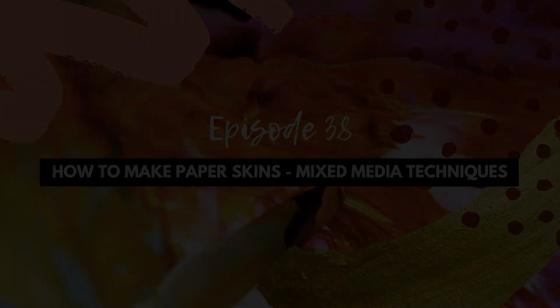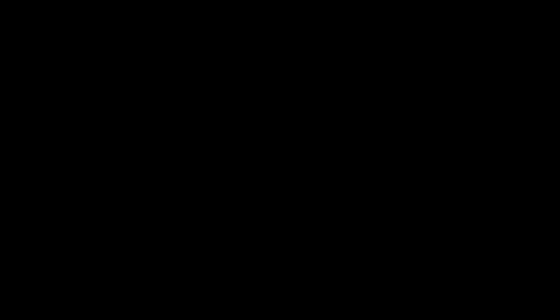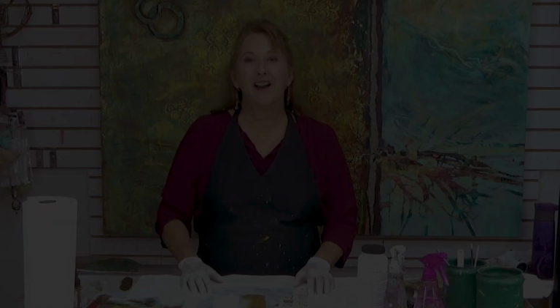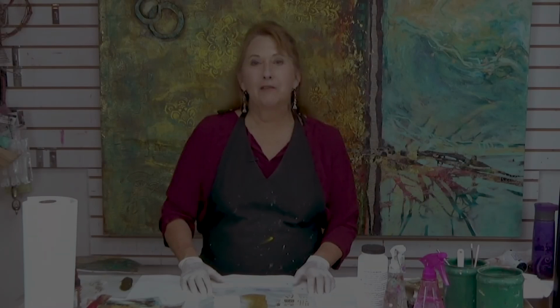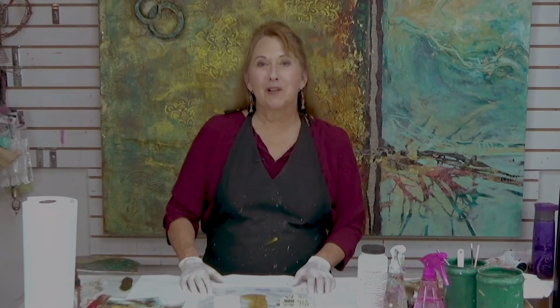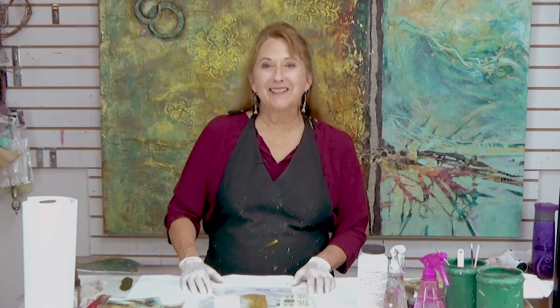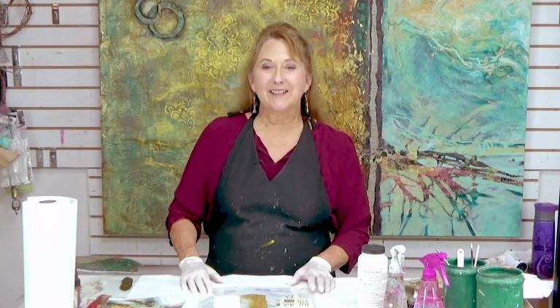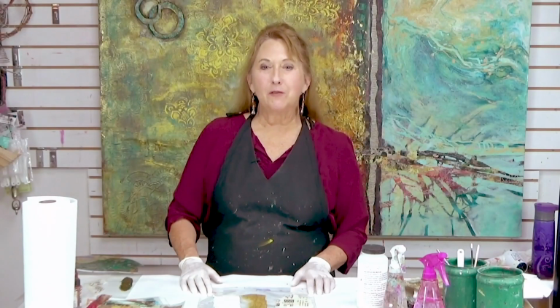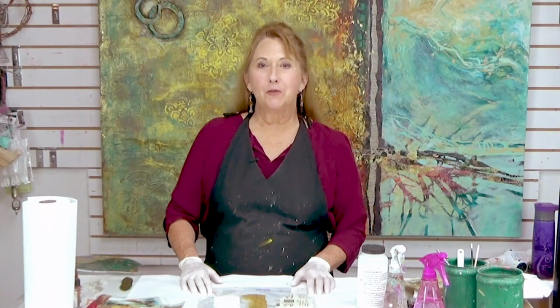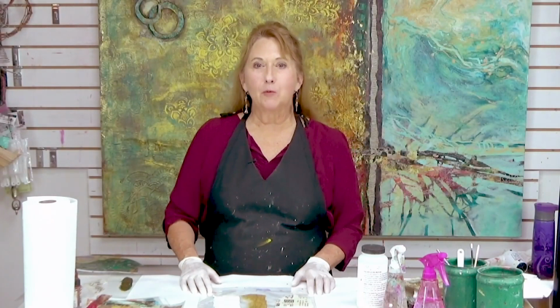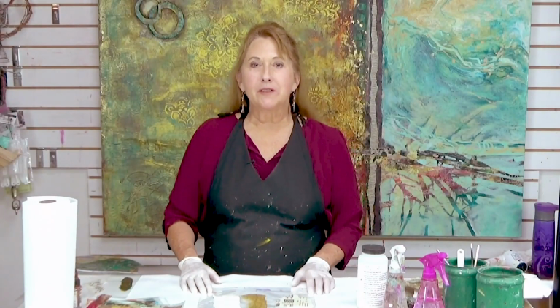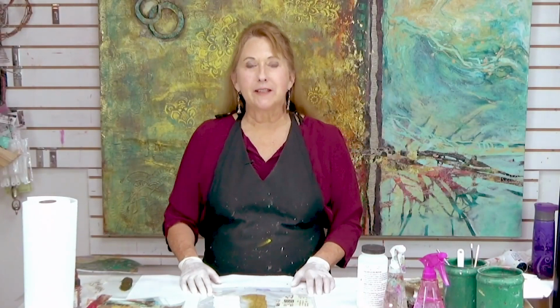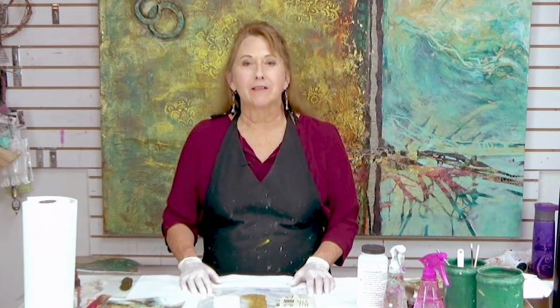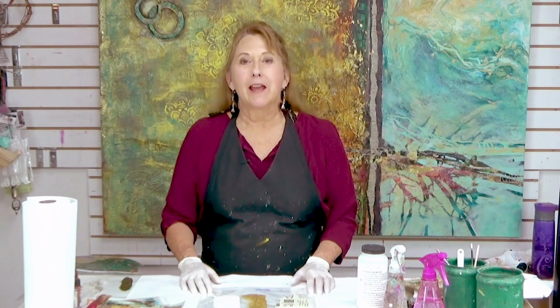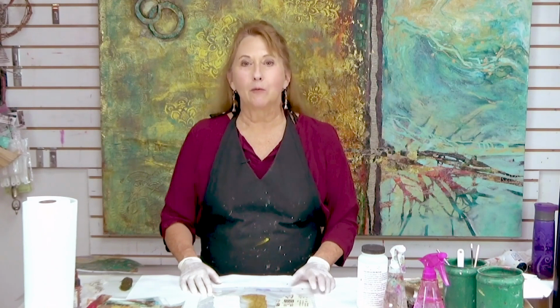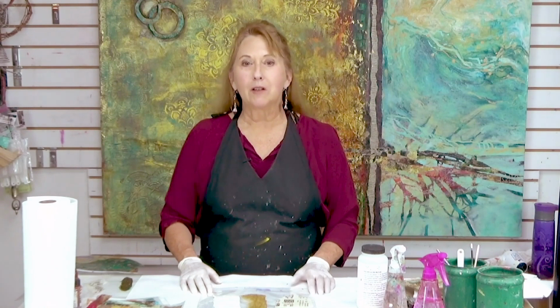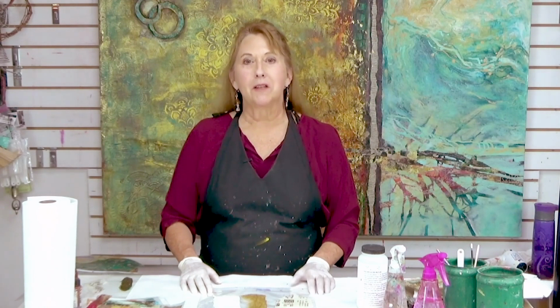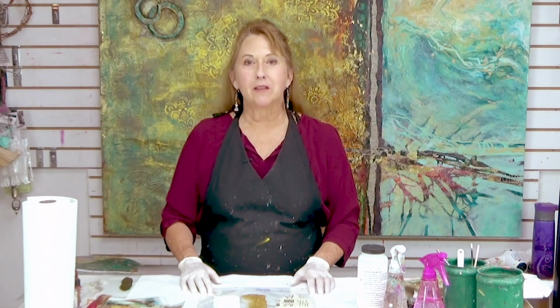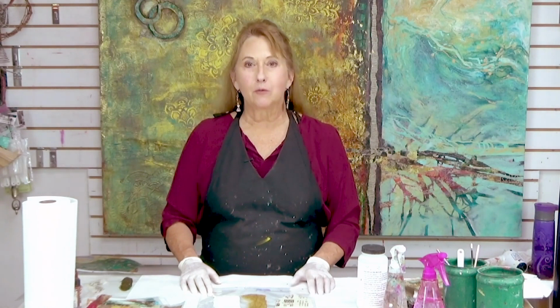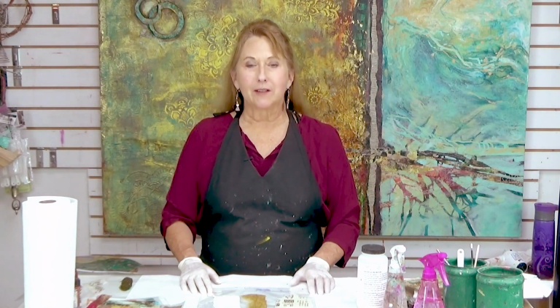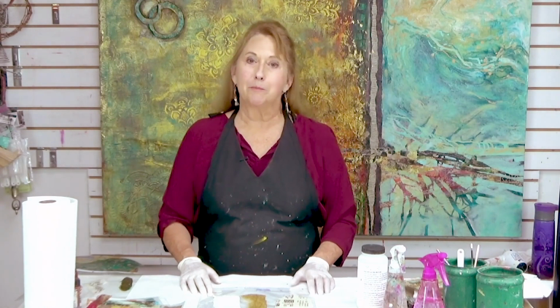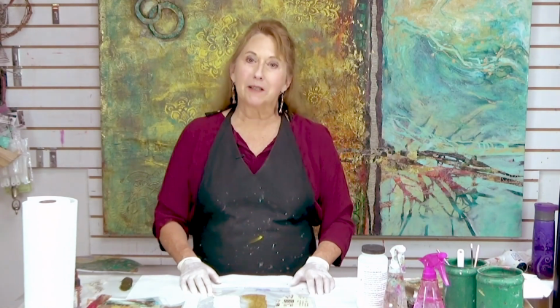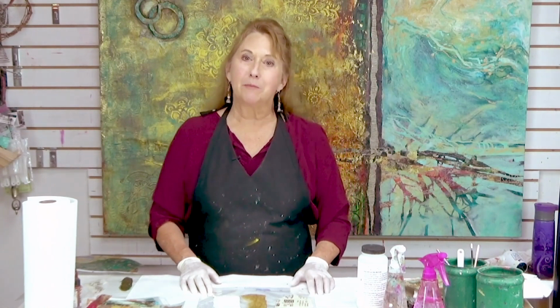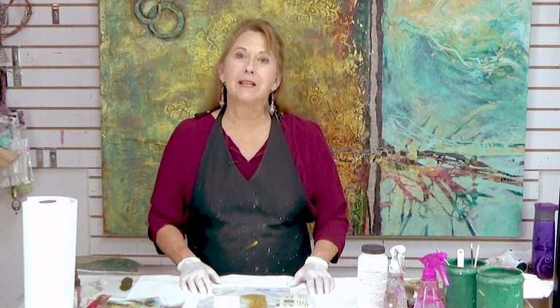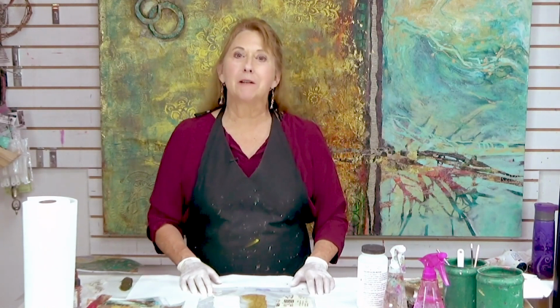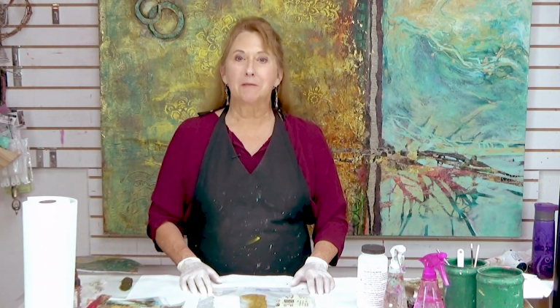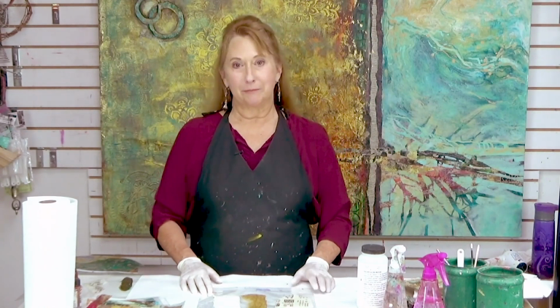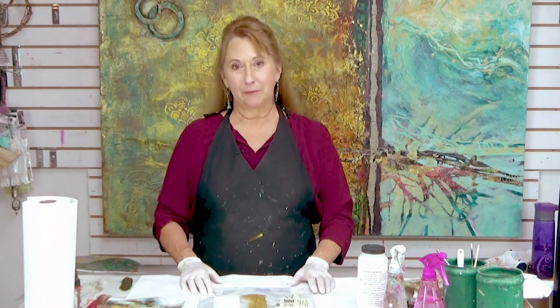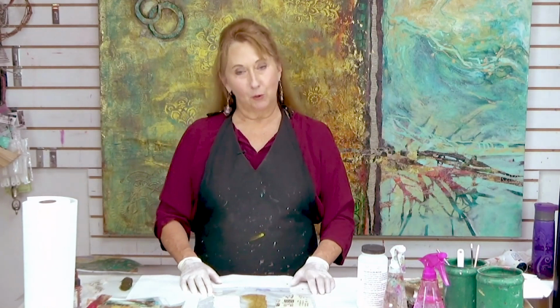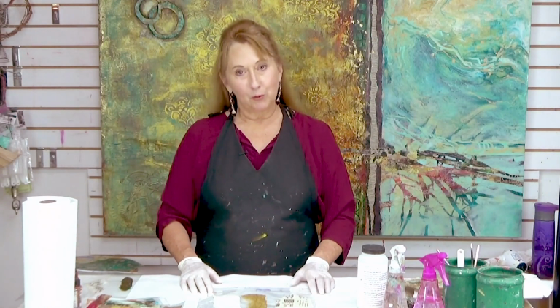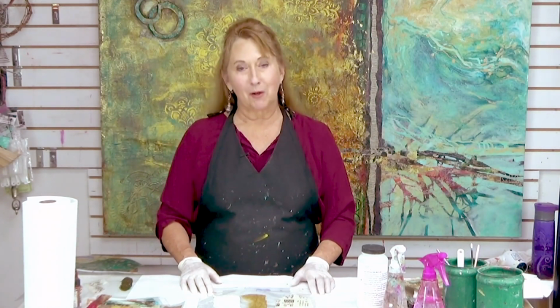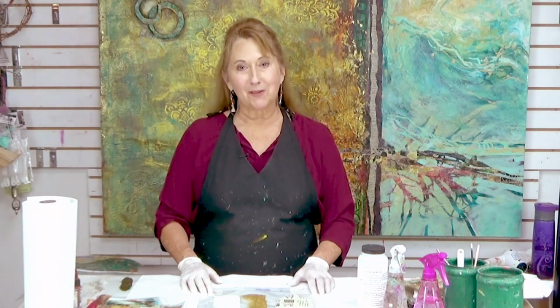Hi everyone, Sandra Duran-Wilson here and welcome to this week's mixed-media soul sparks.